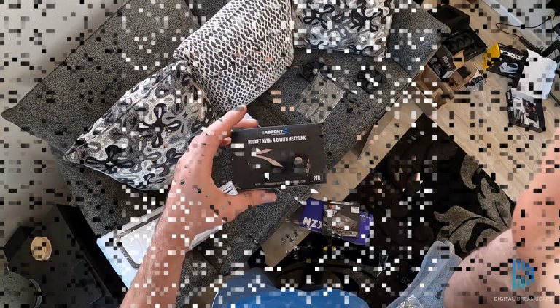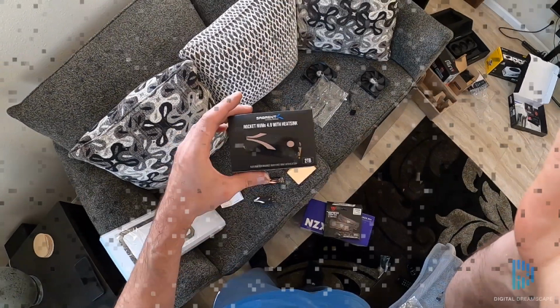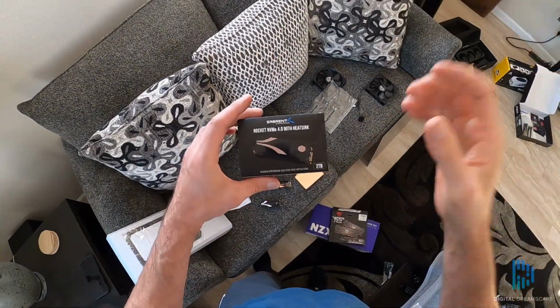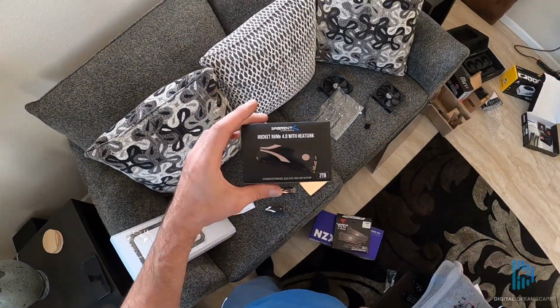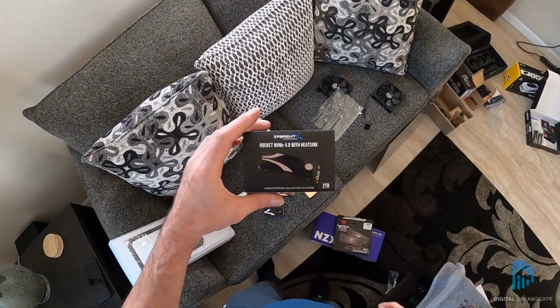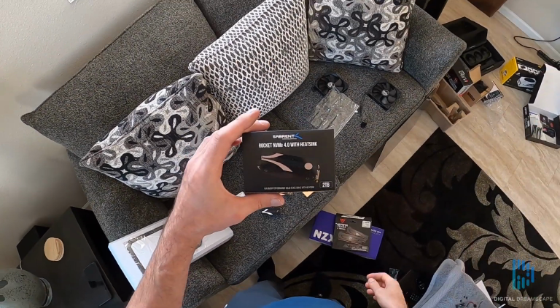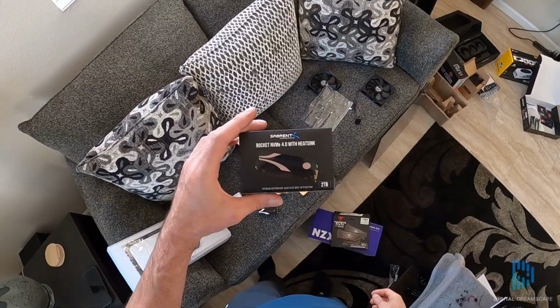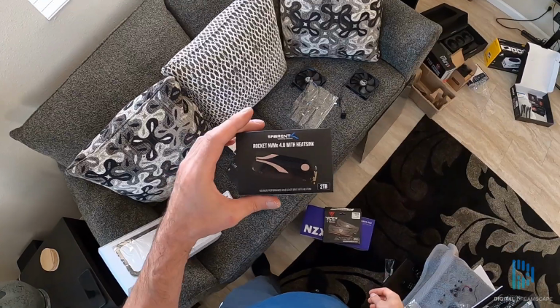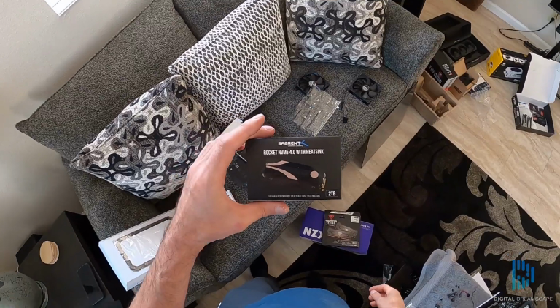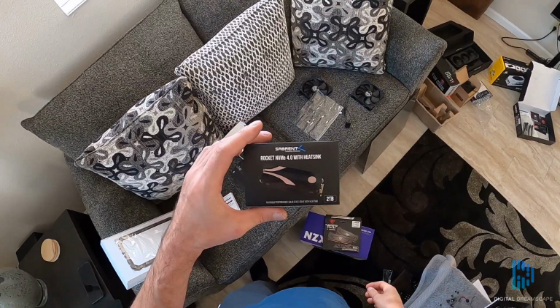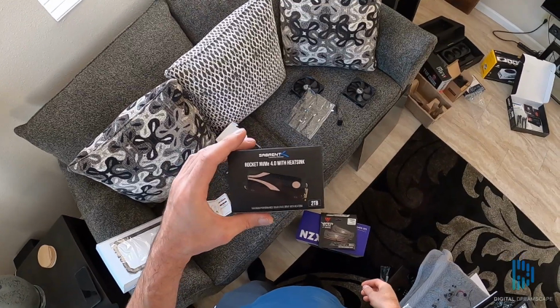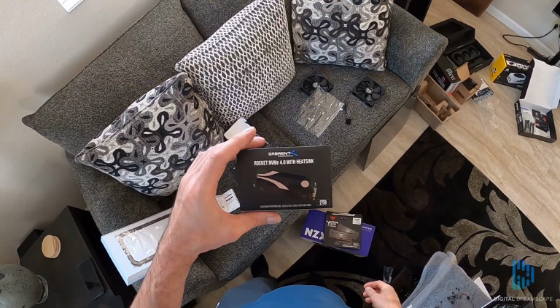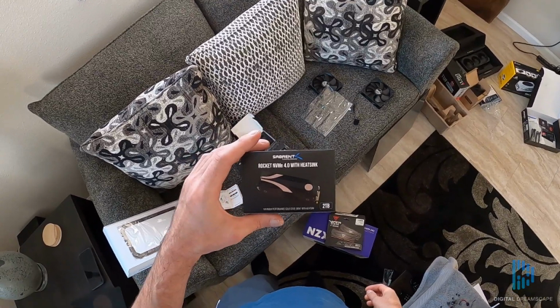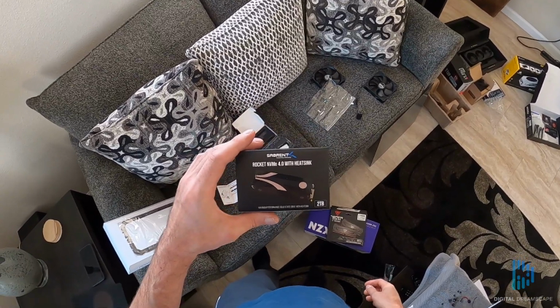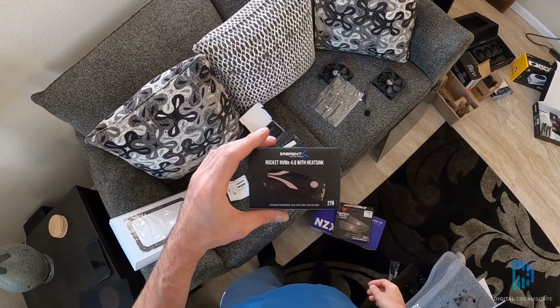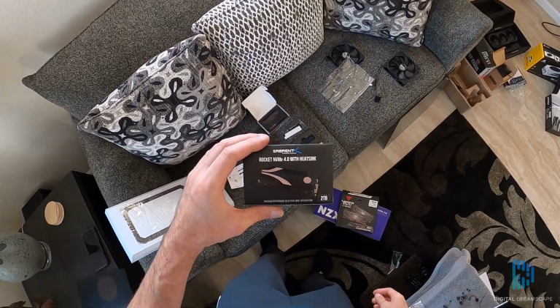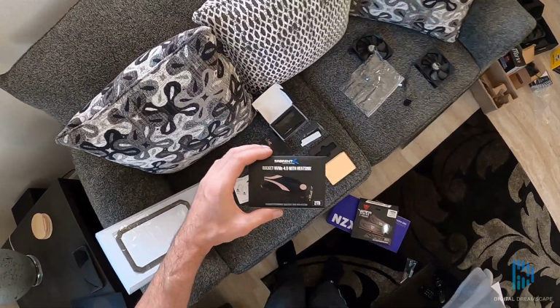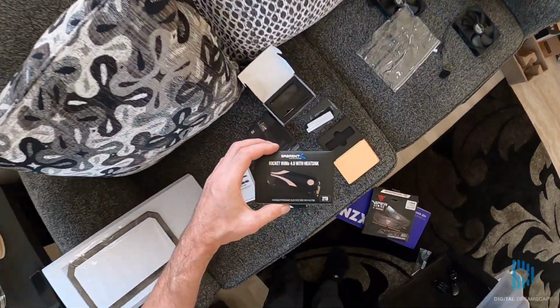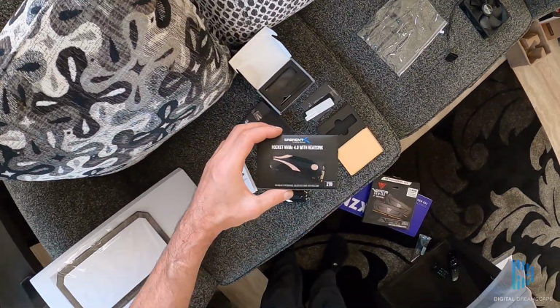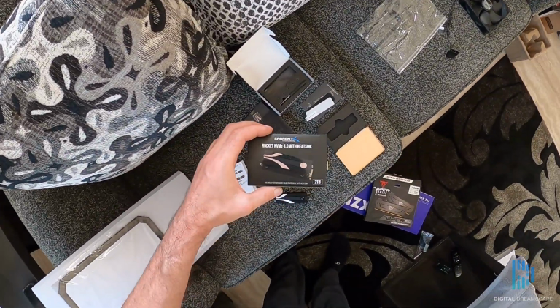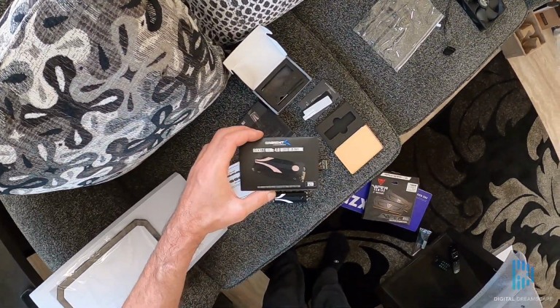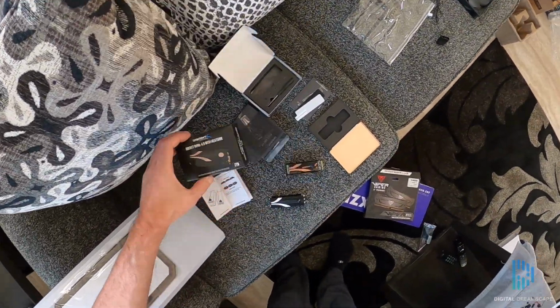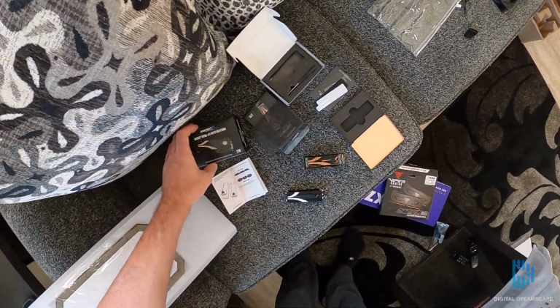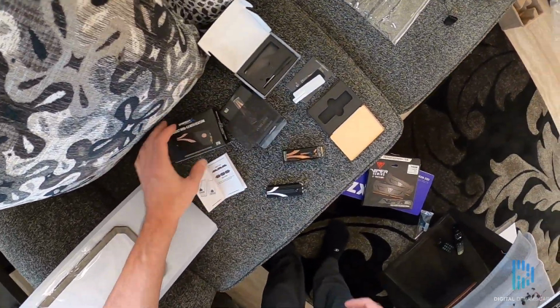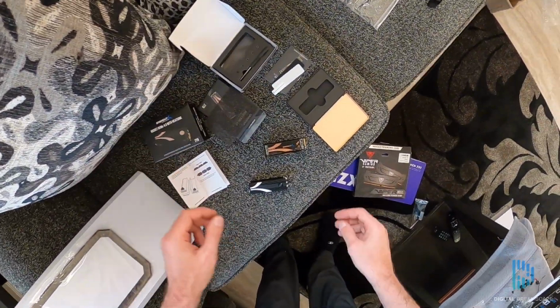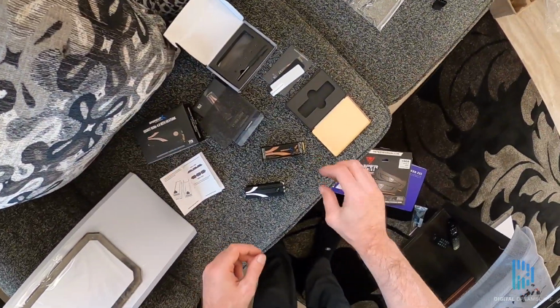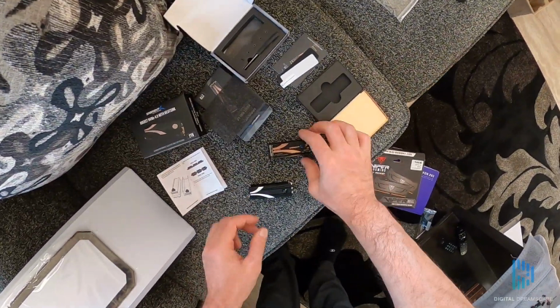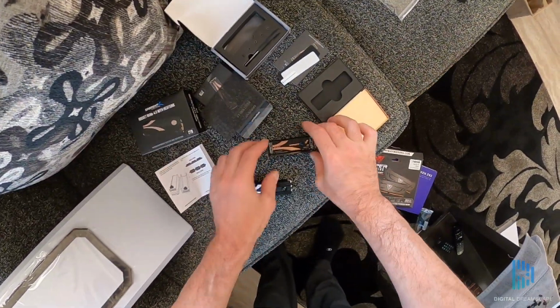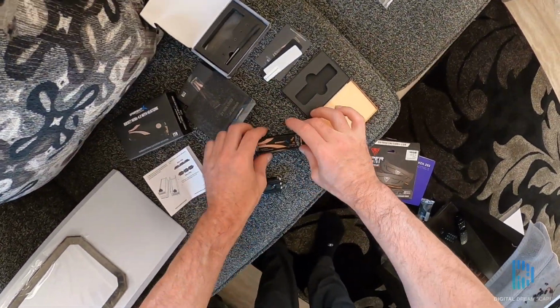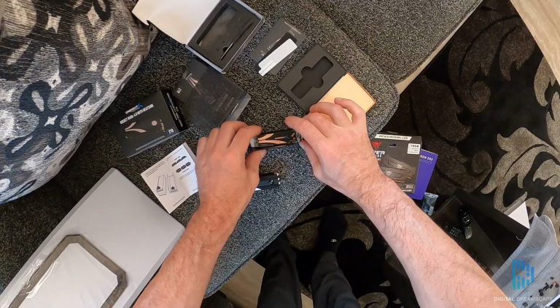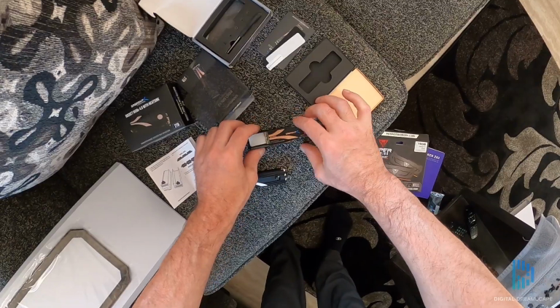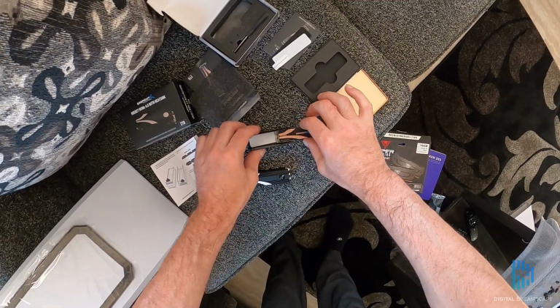Welcome back to Digital Dreamscape. Today we're installing the Sabrent Rocket 4.0.